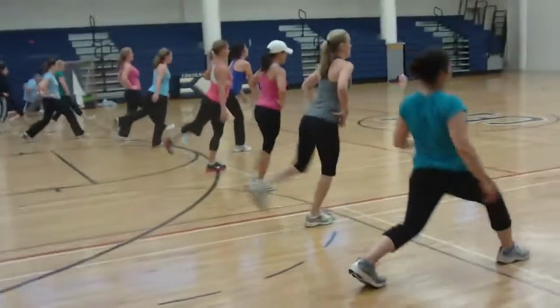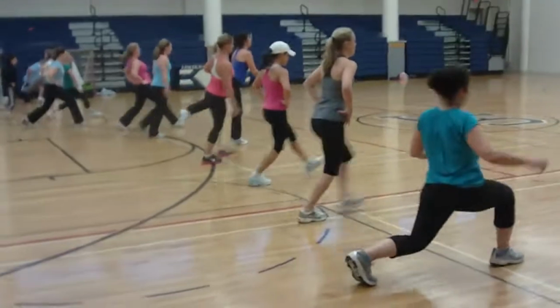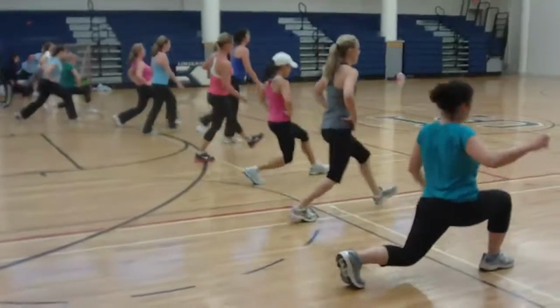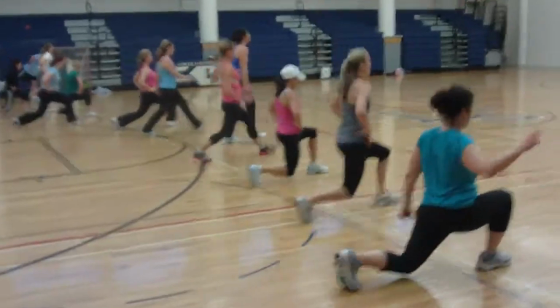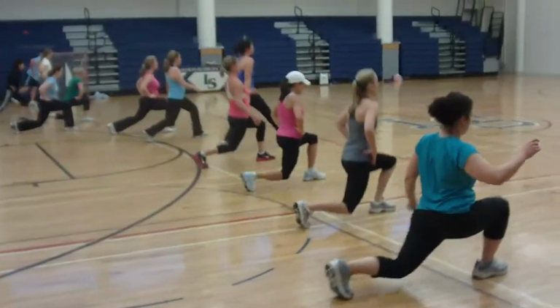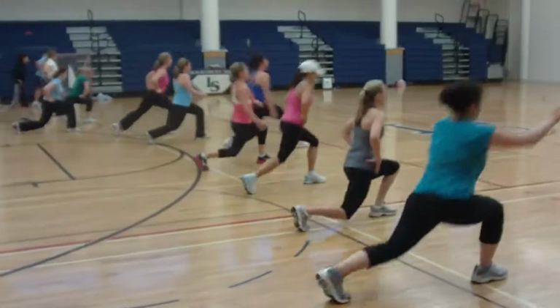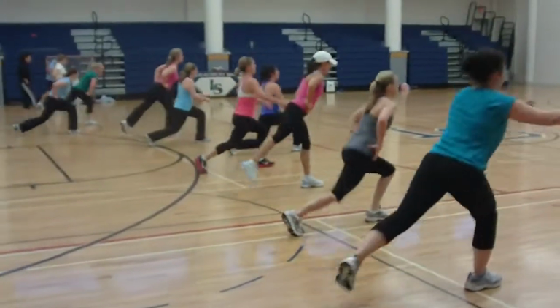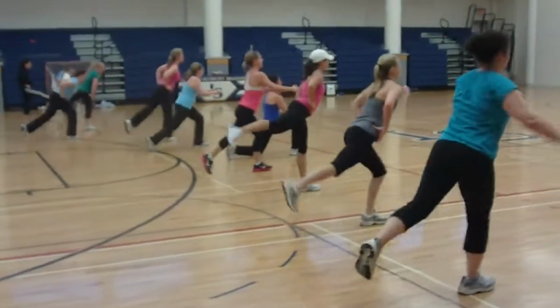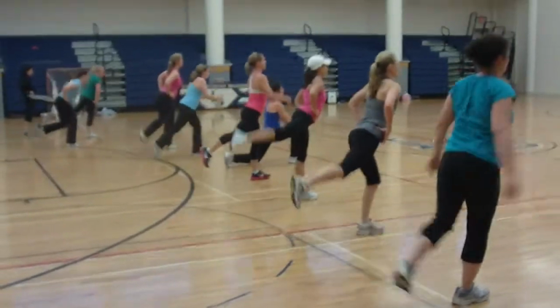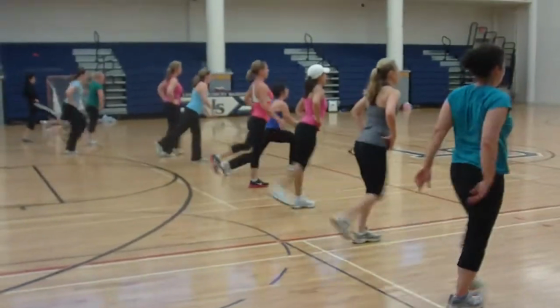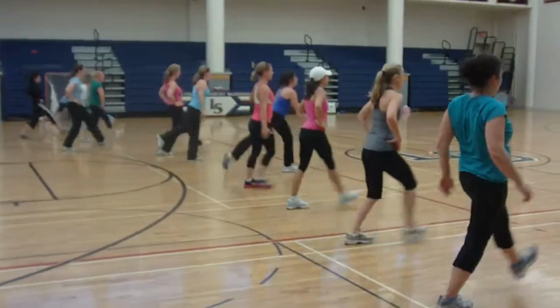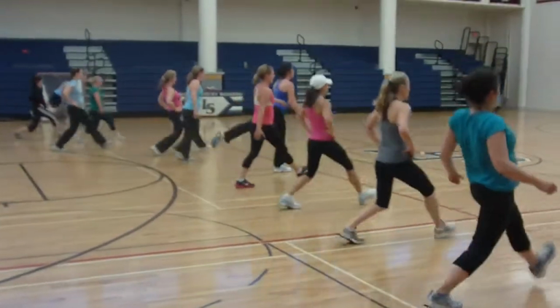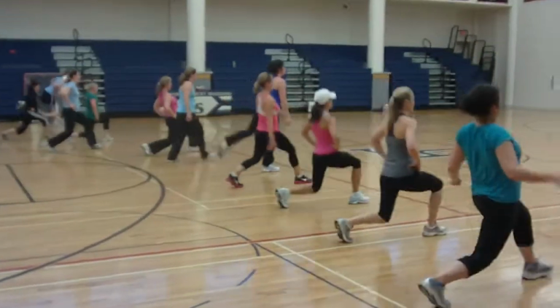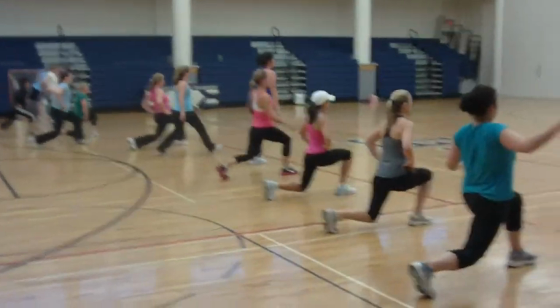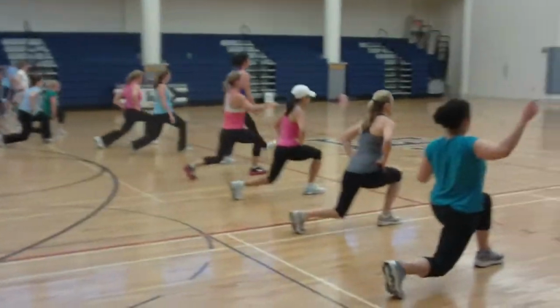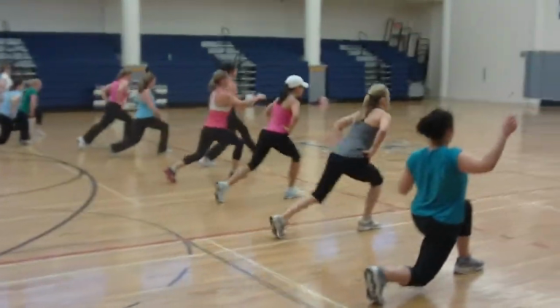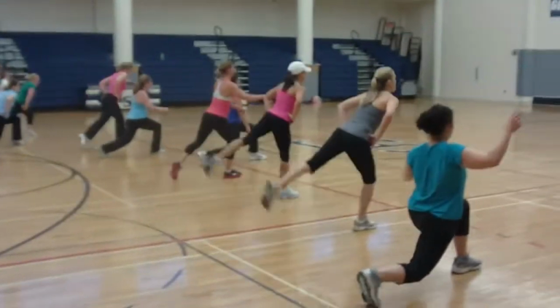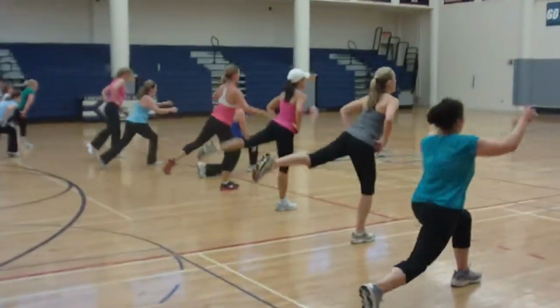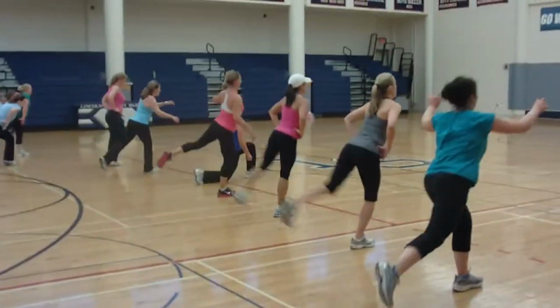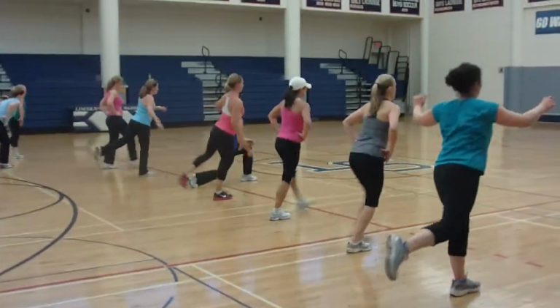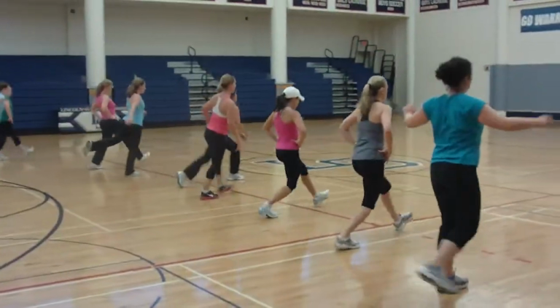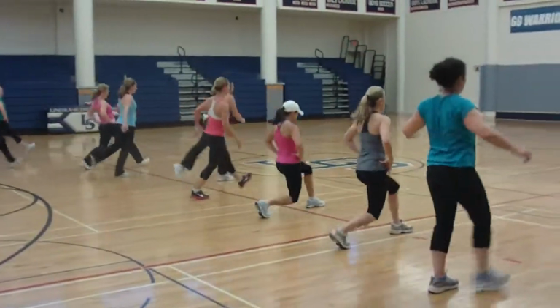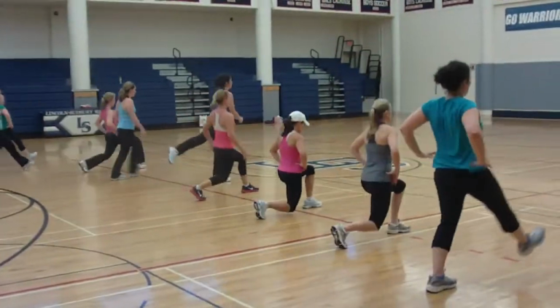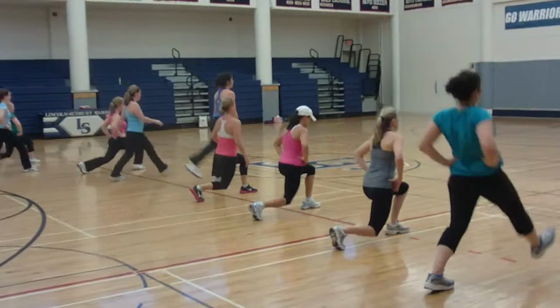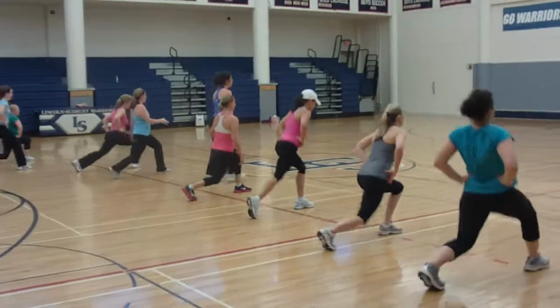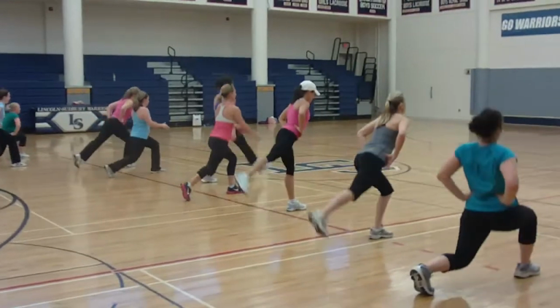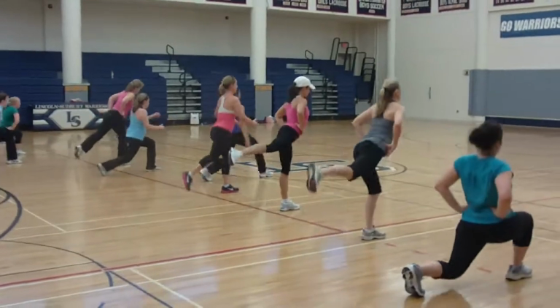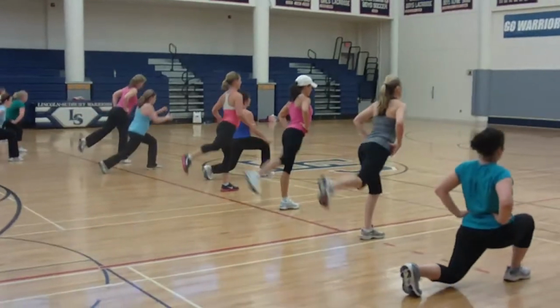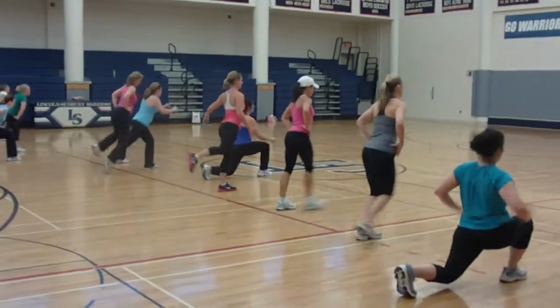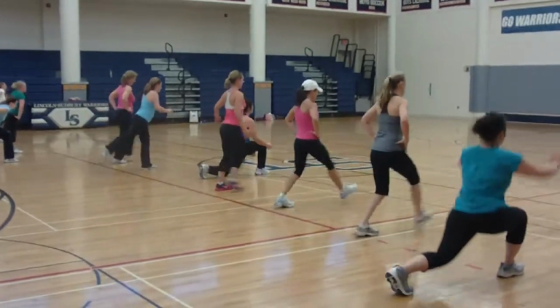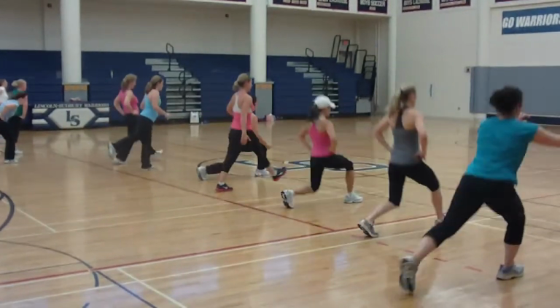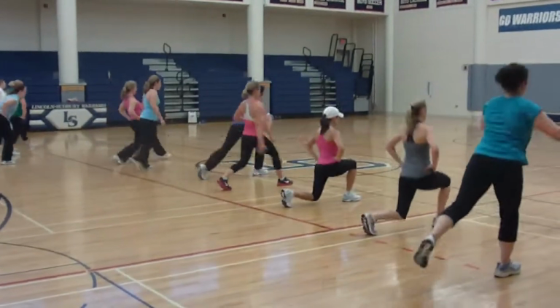Here we have 6 a.m. boot camp. First round of exercises: walking lunge, half court.